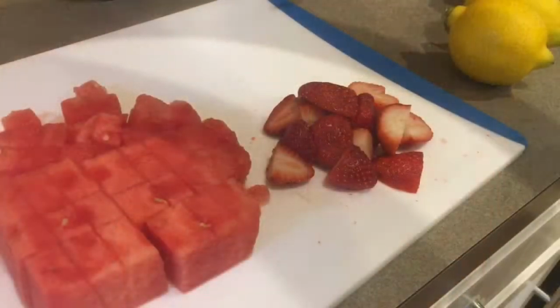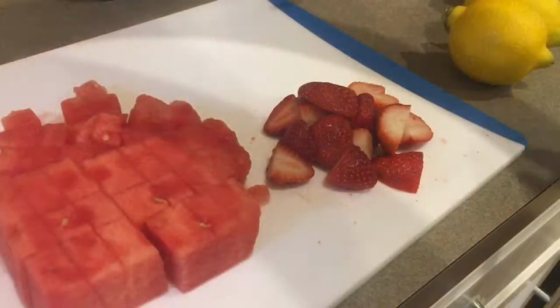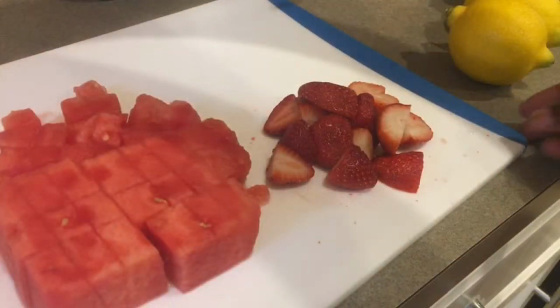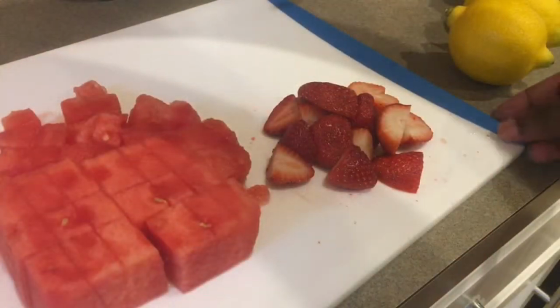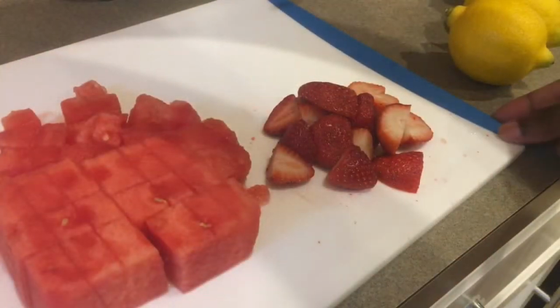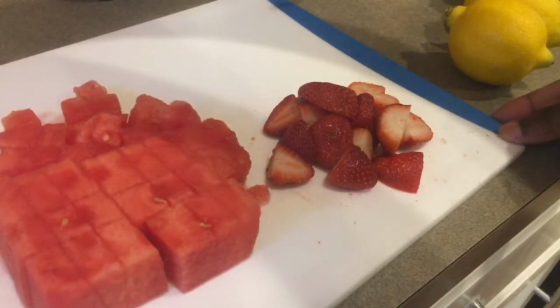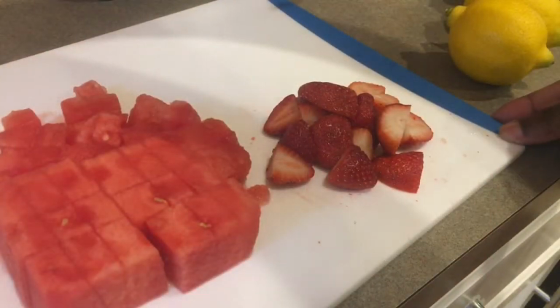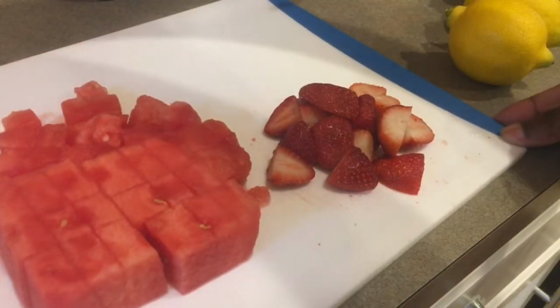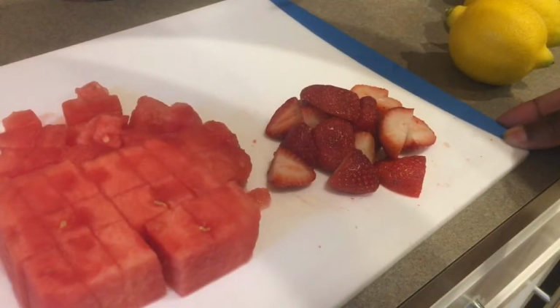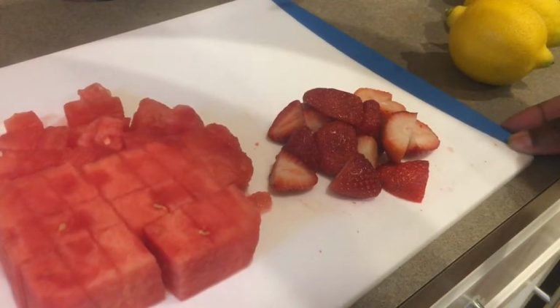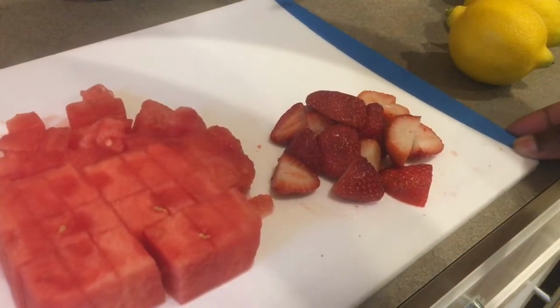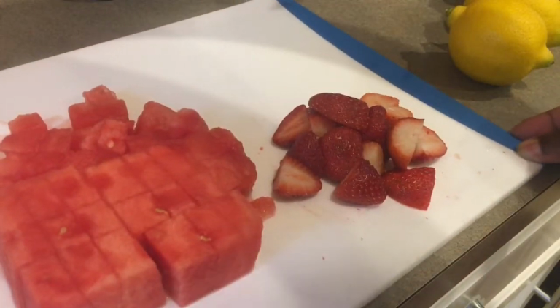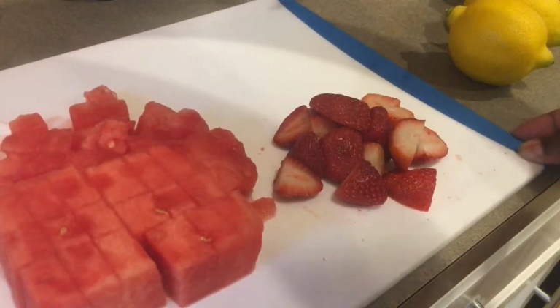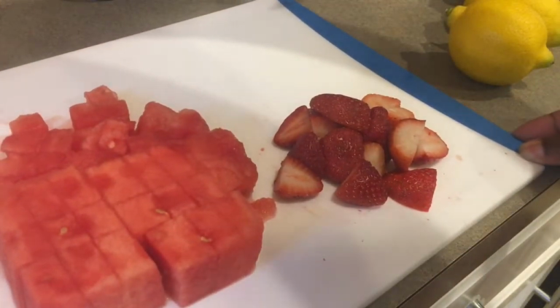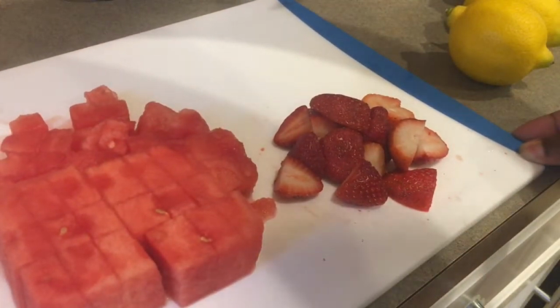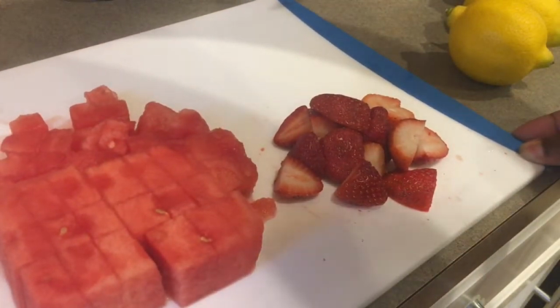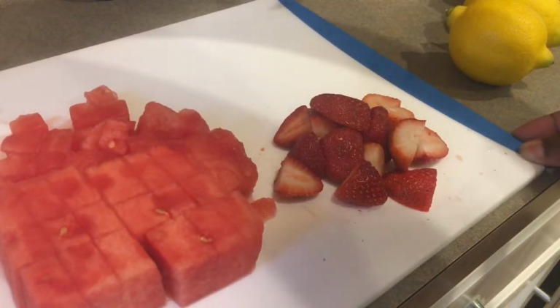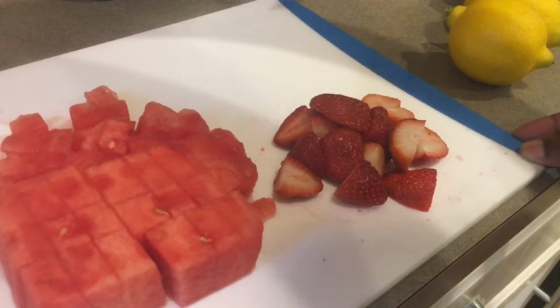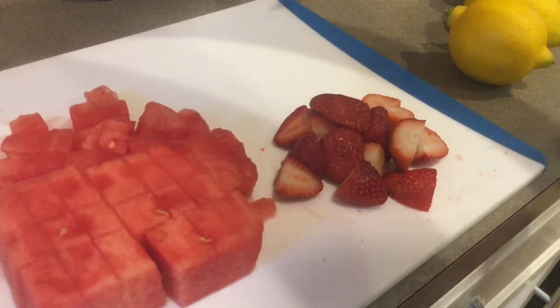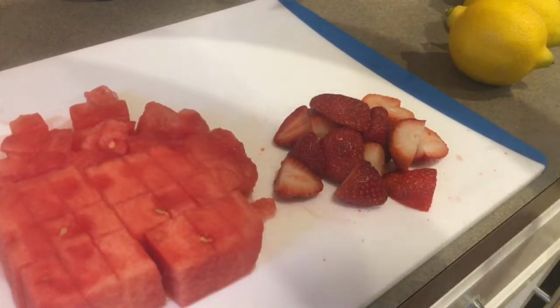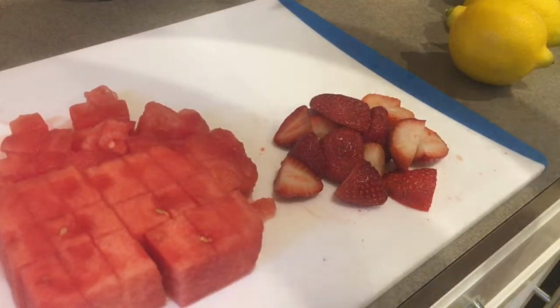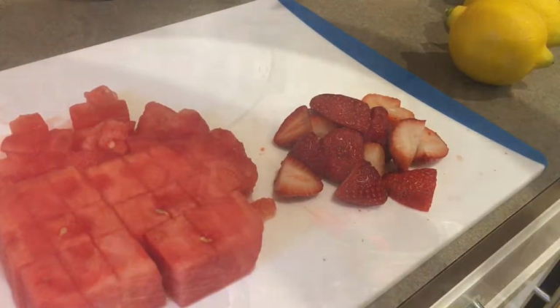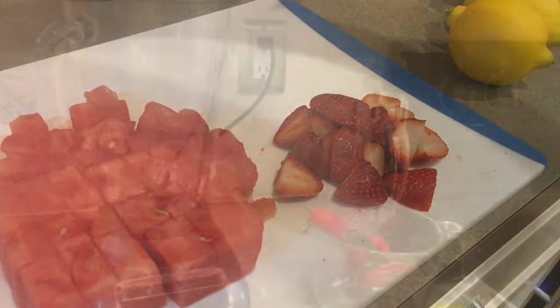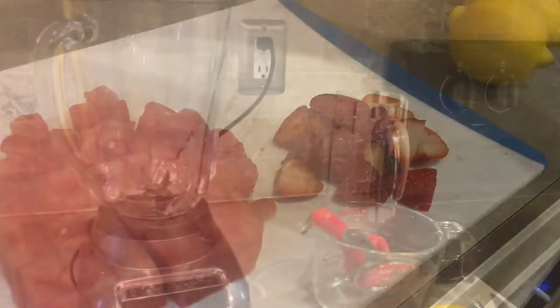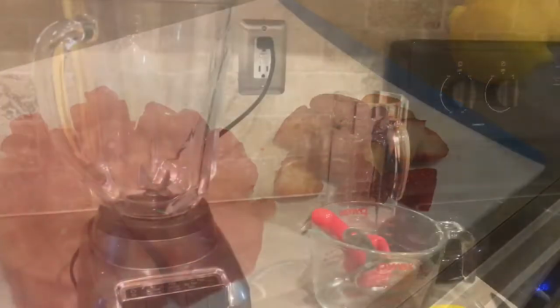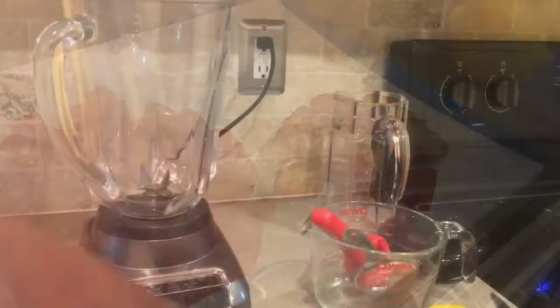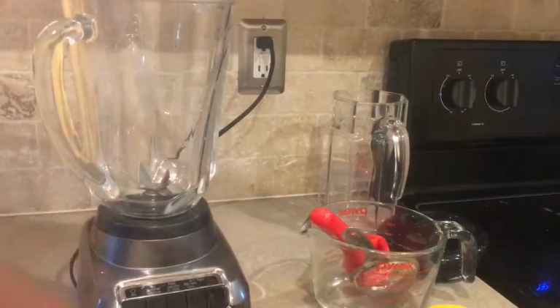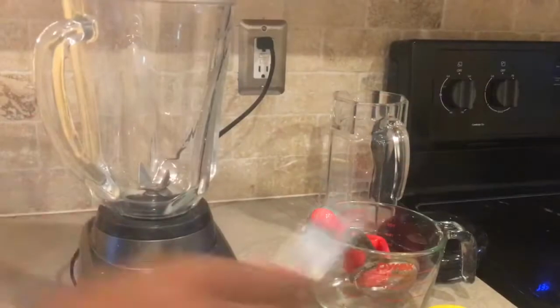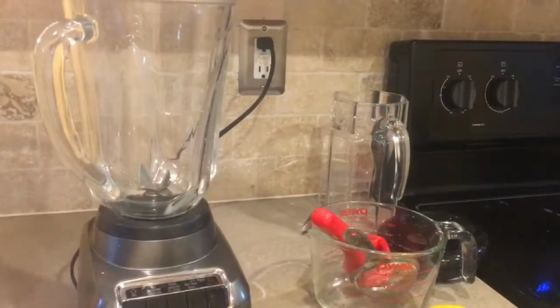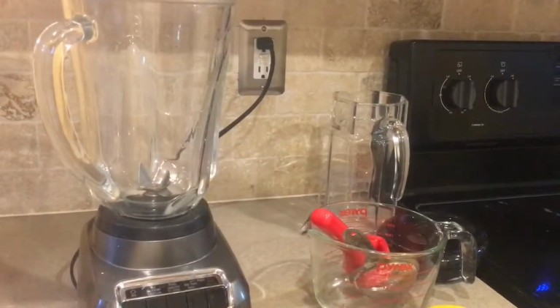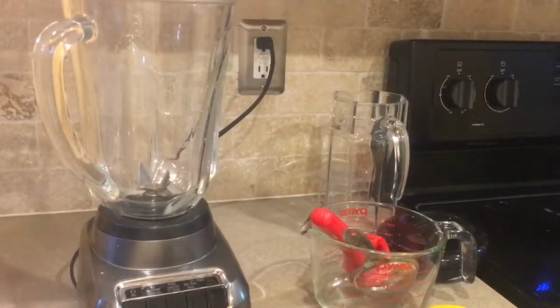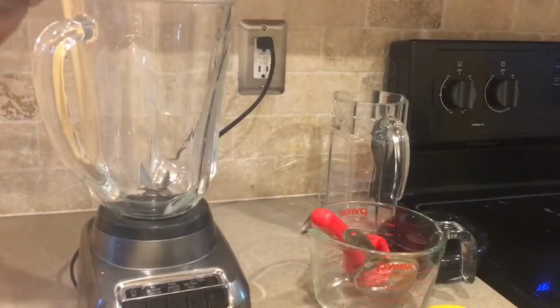So I have my fruit here — about a half a cup of strawberries and about a cup and a half of watermelon.